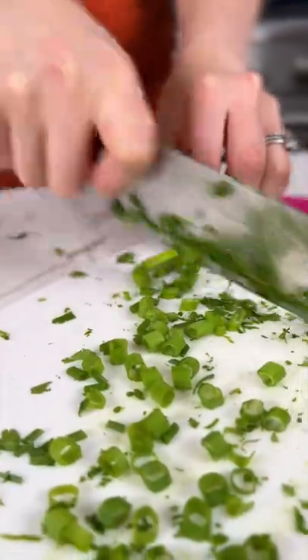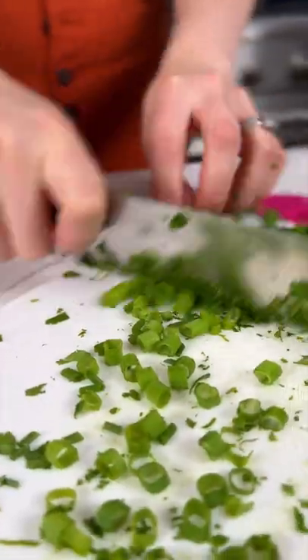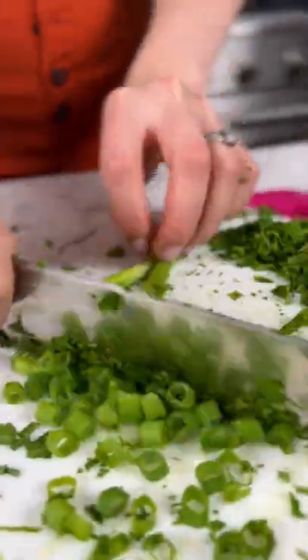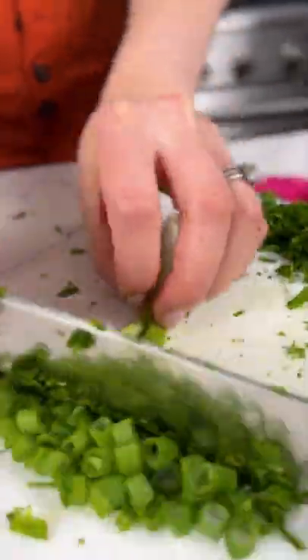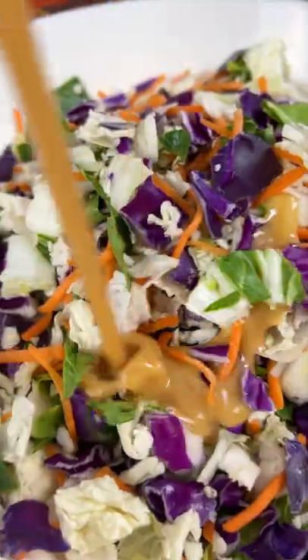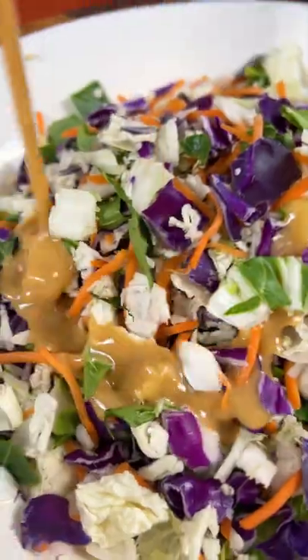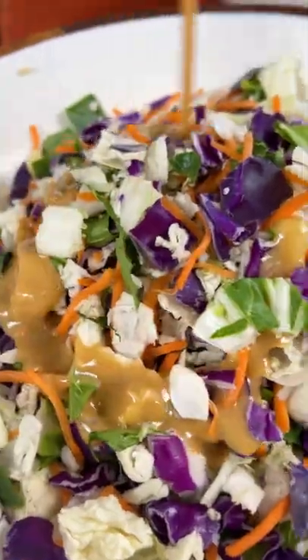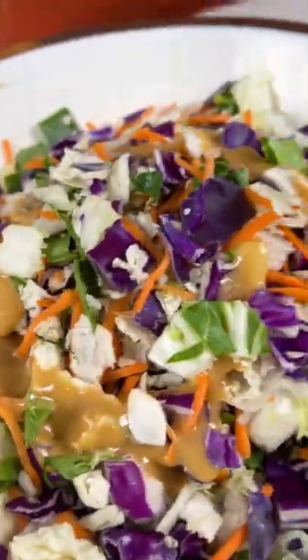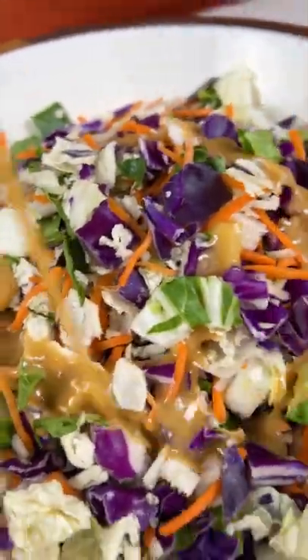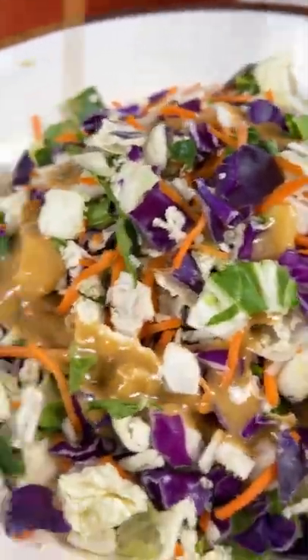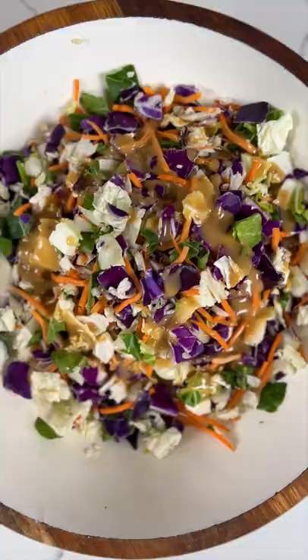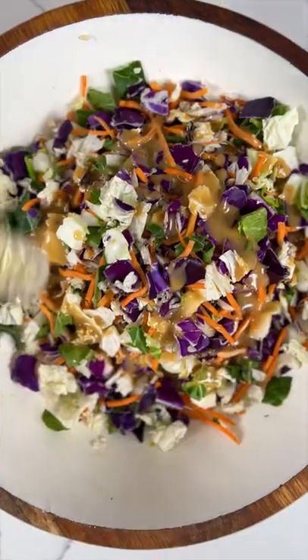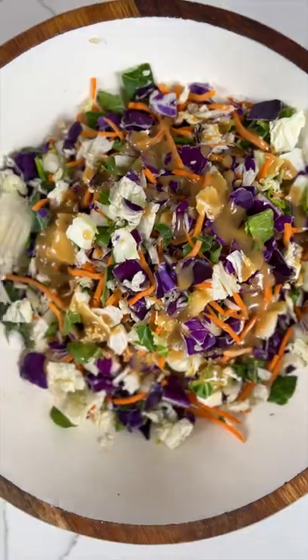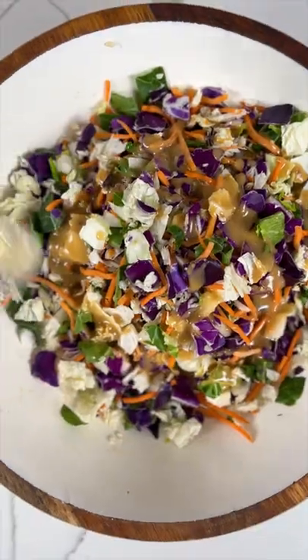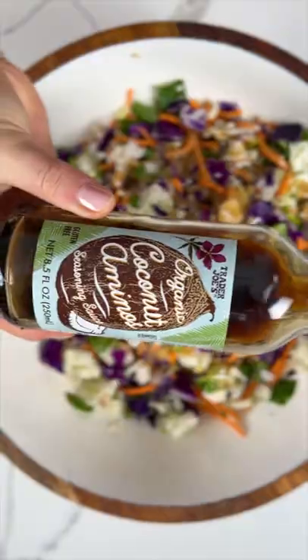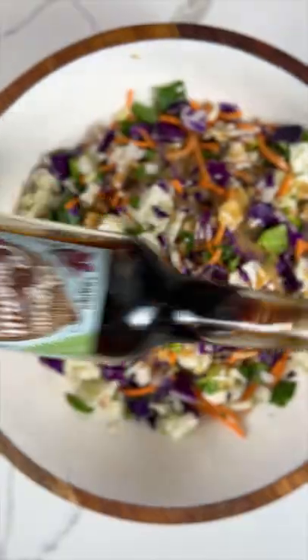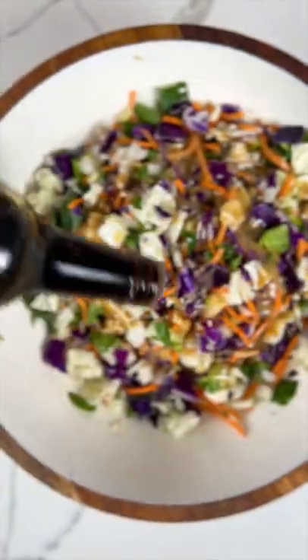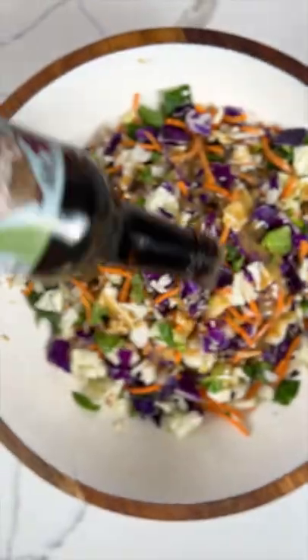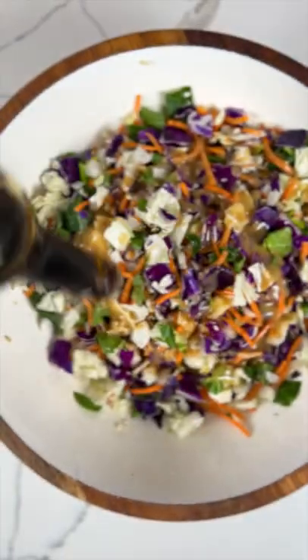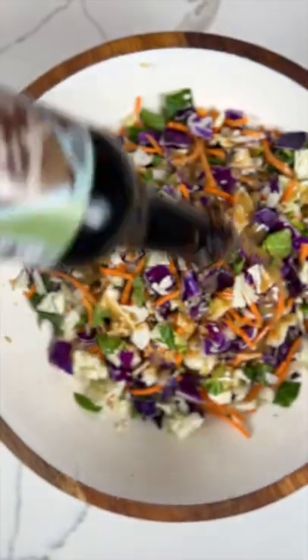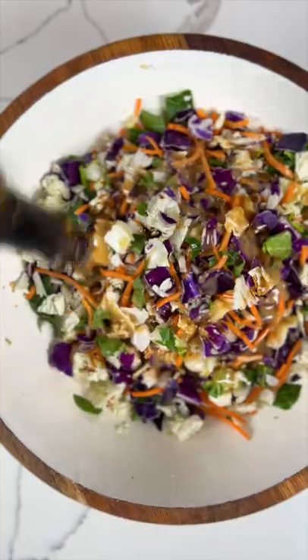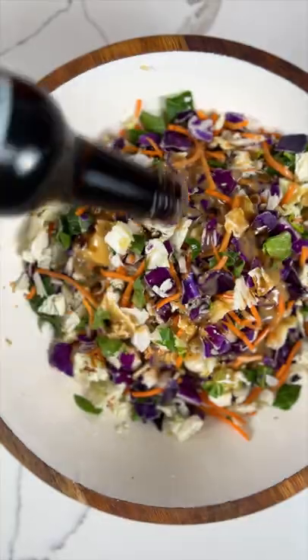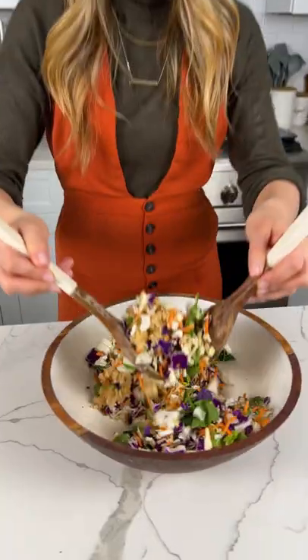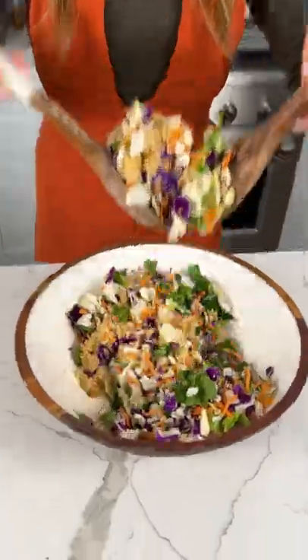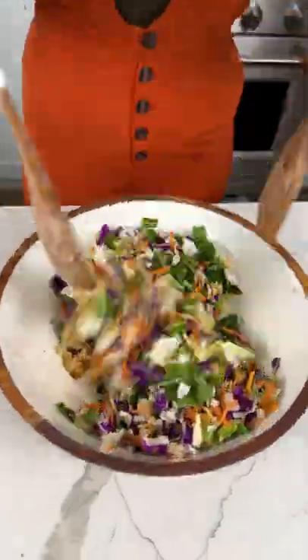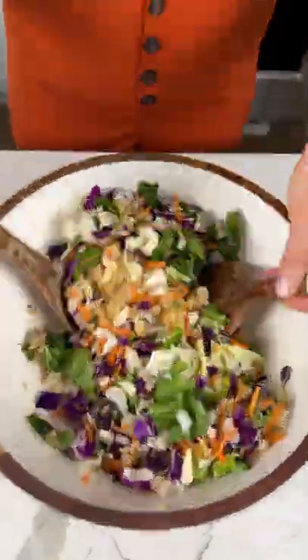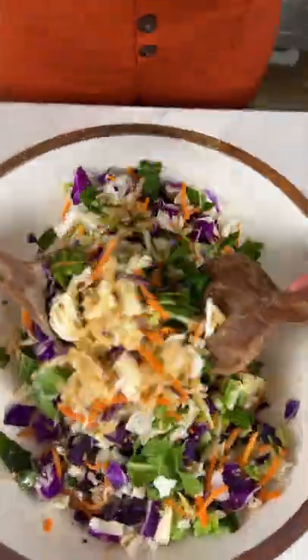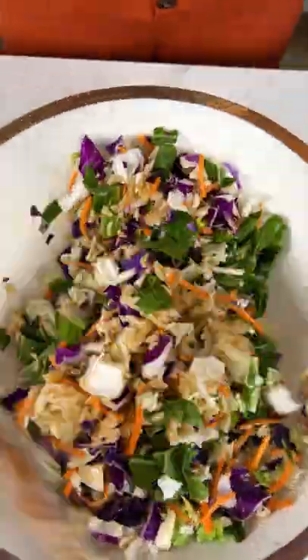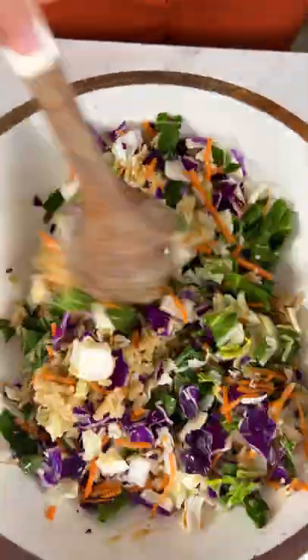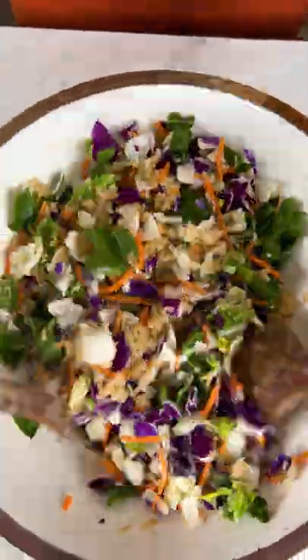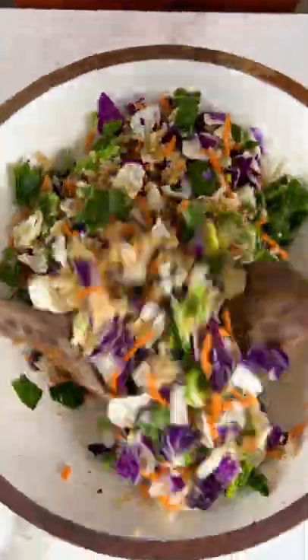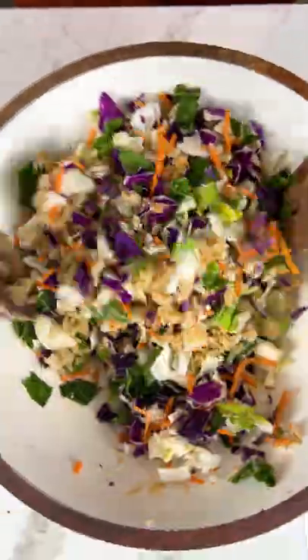Add the sesame ginger vinaigrette, which comes with the kit, along with some rice vinegar and more coconut aminos to taste.